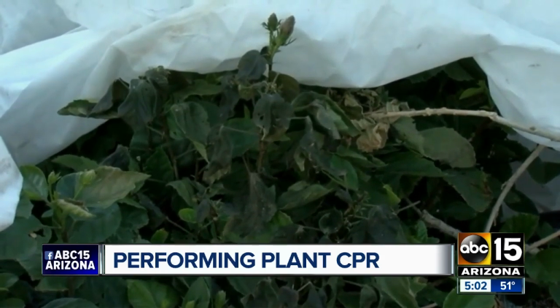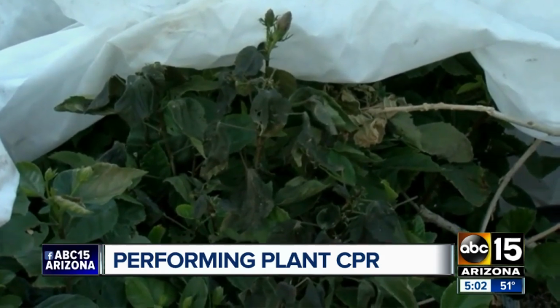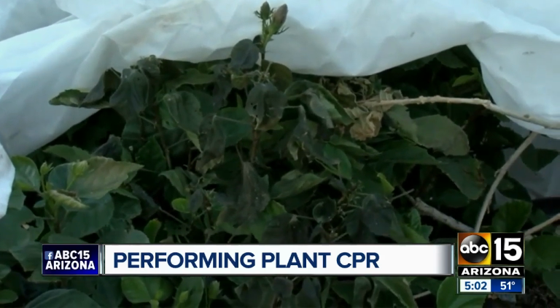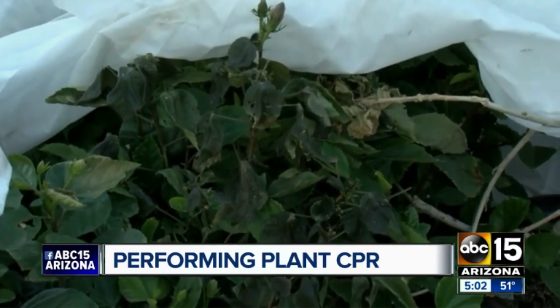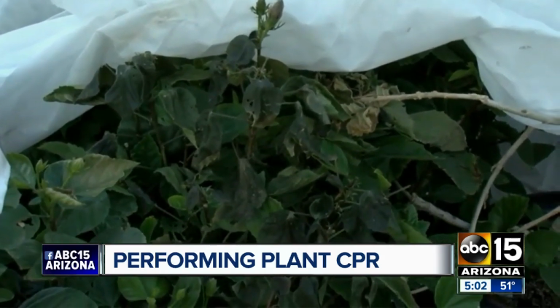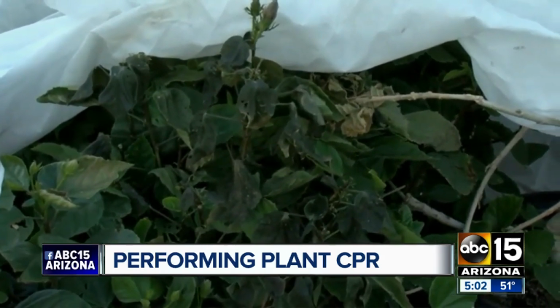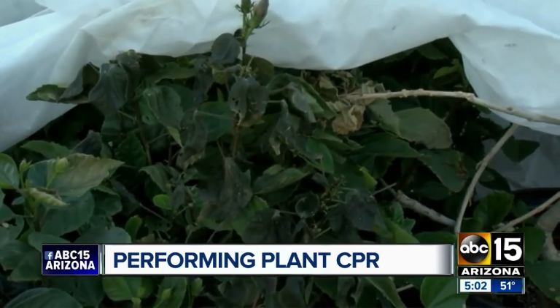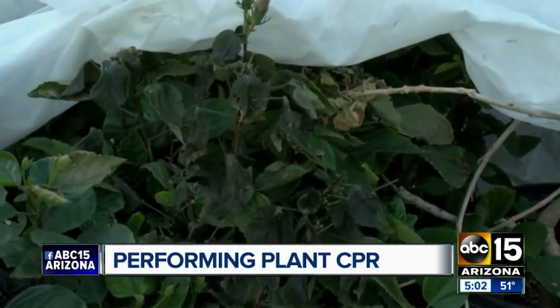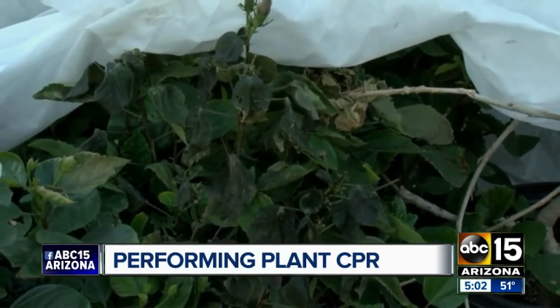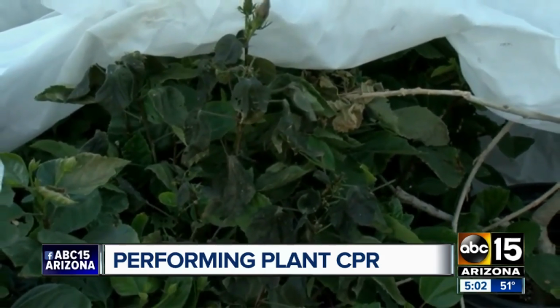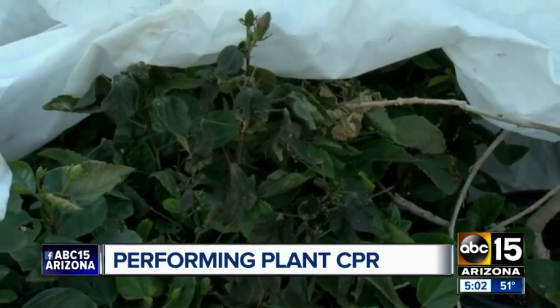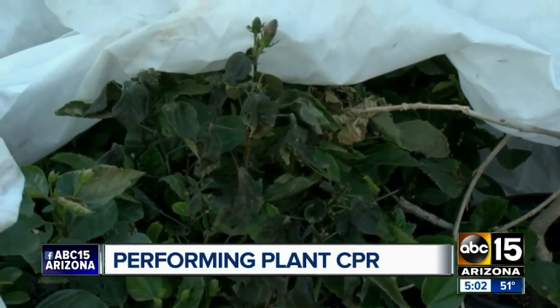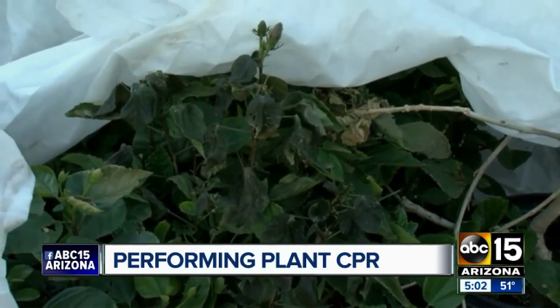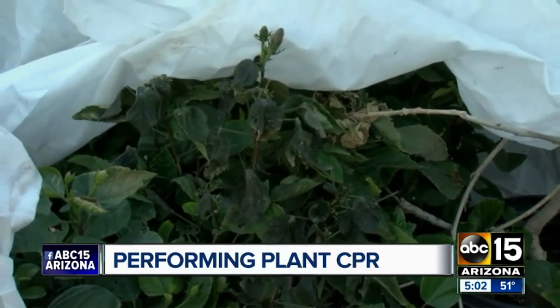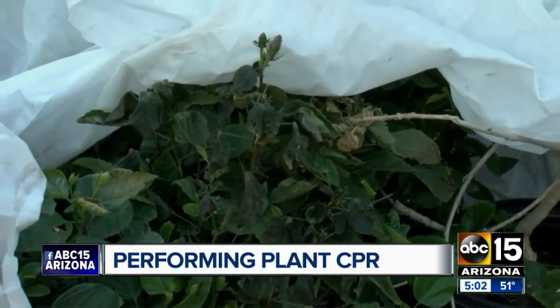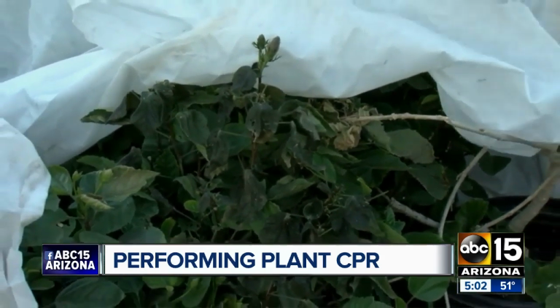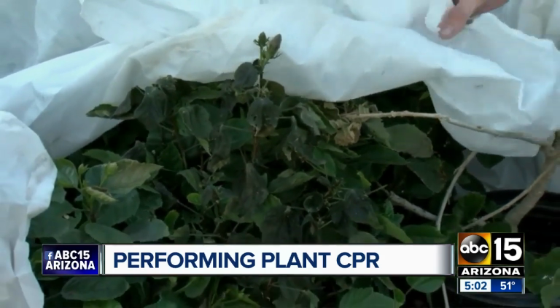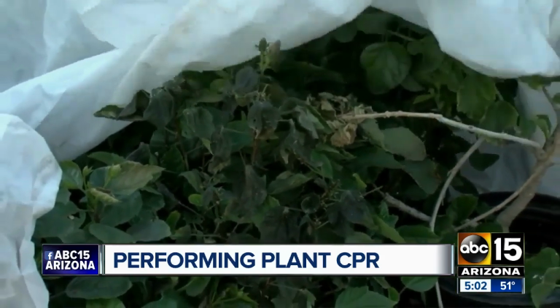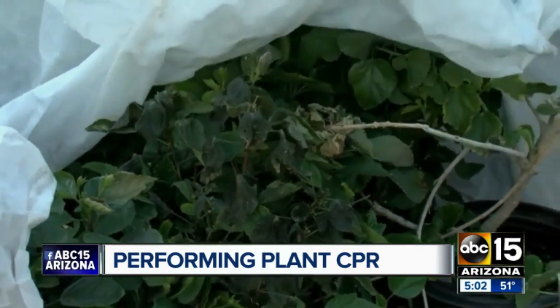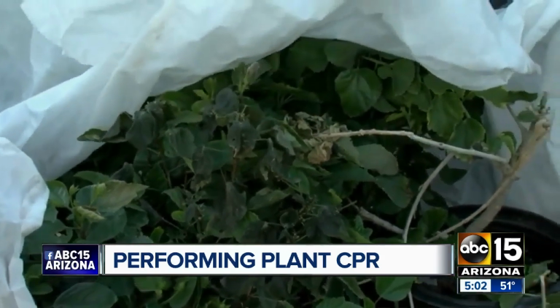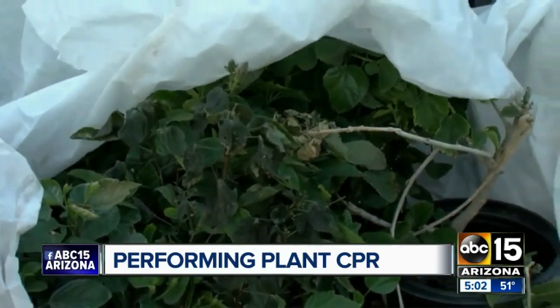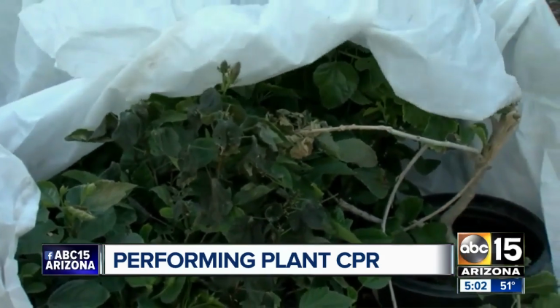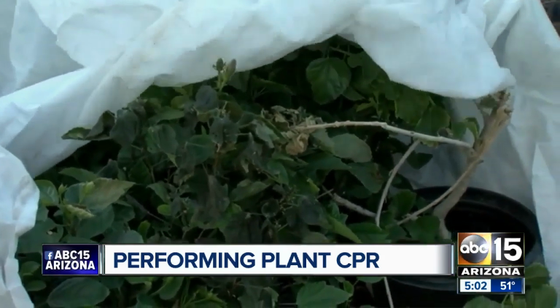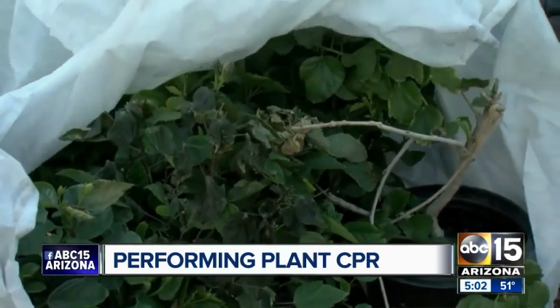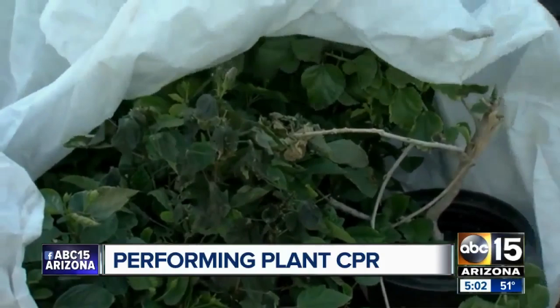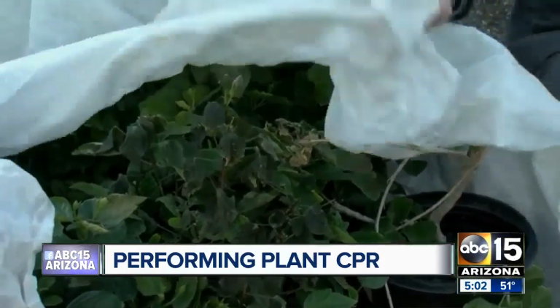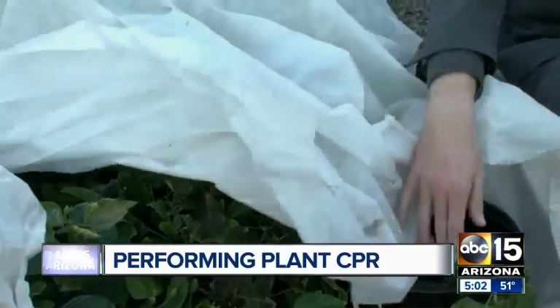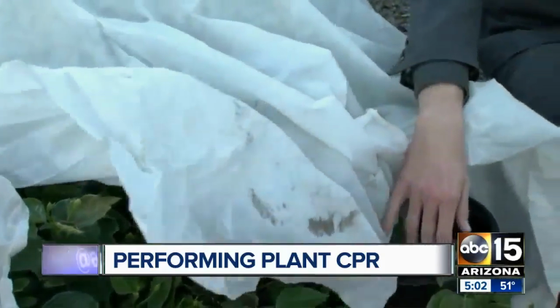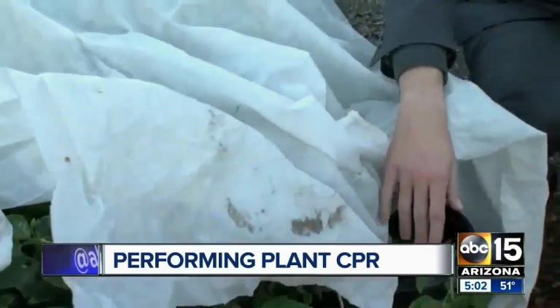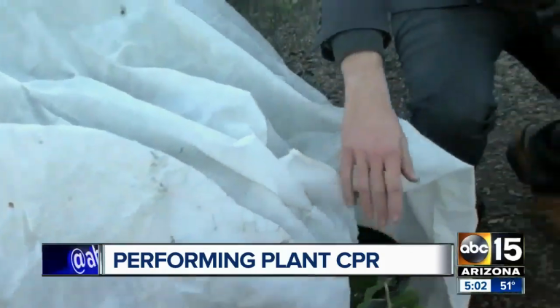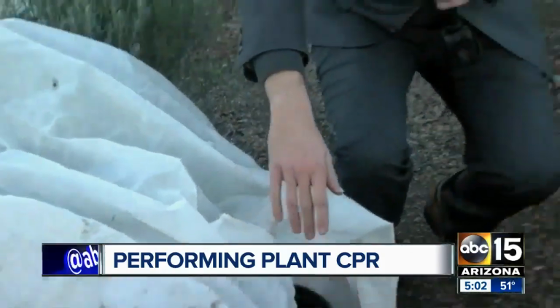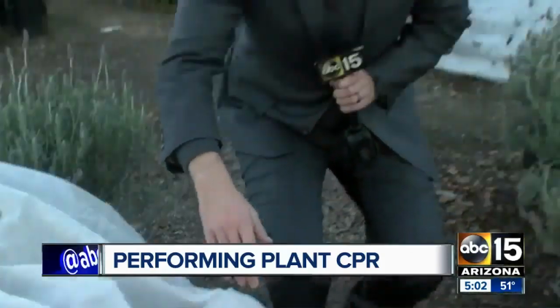So if you have plants like bougainvillea or hibiscus — that's these guys right here — make sure you cover them up tonight.